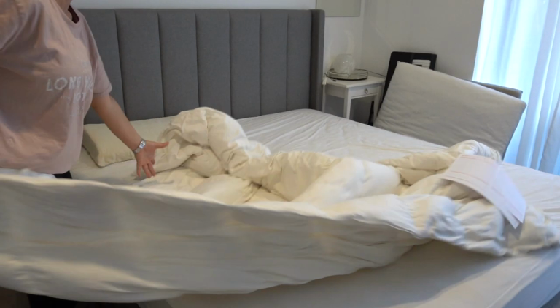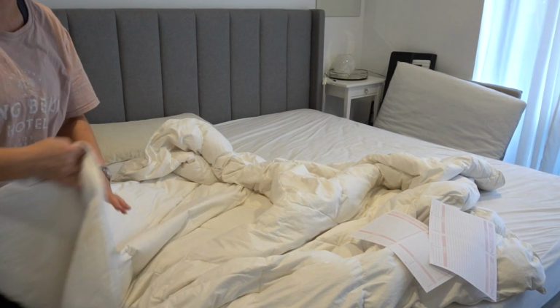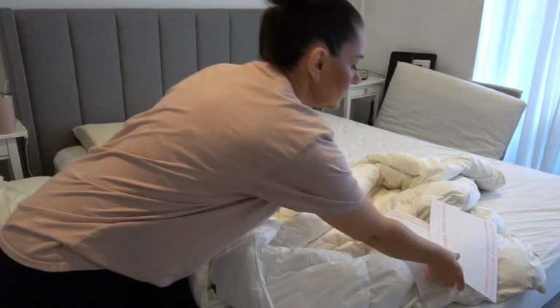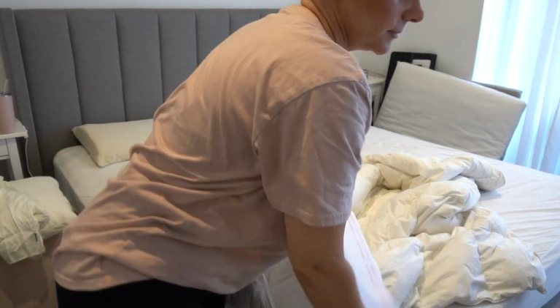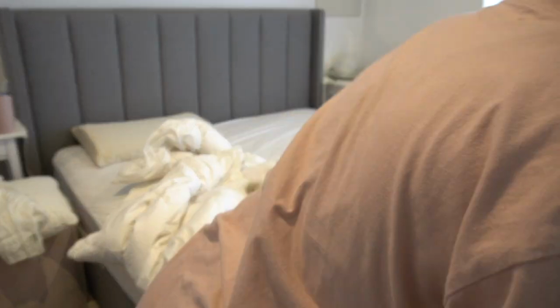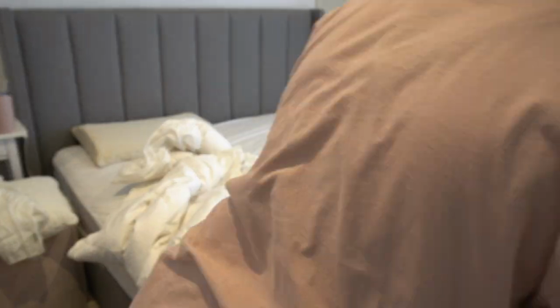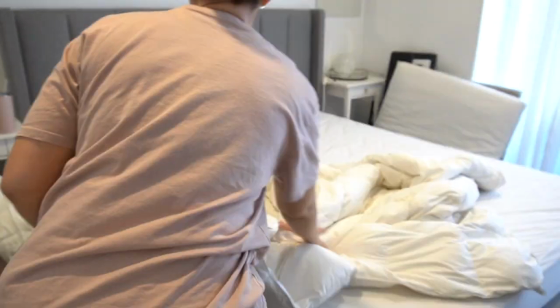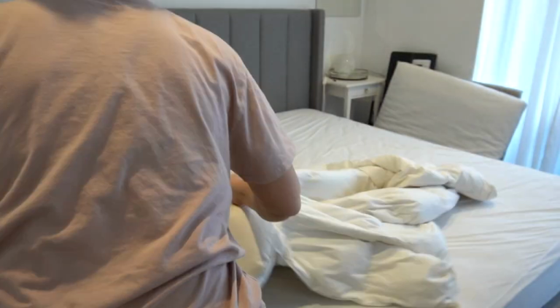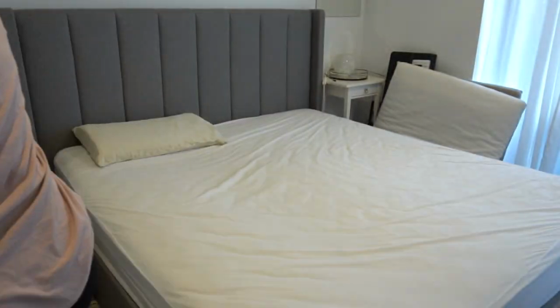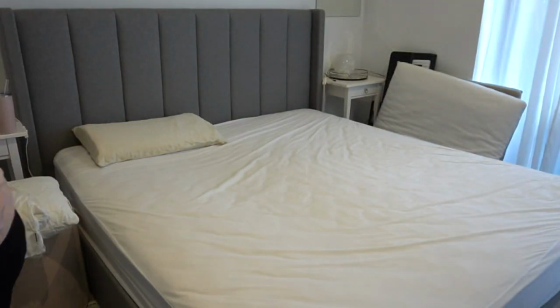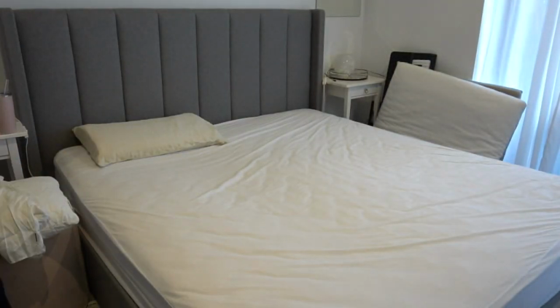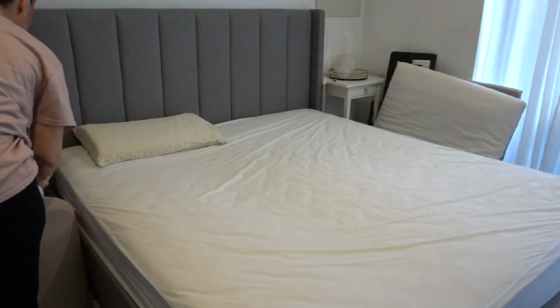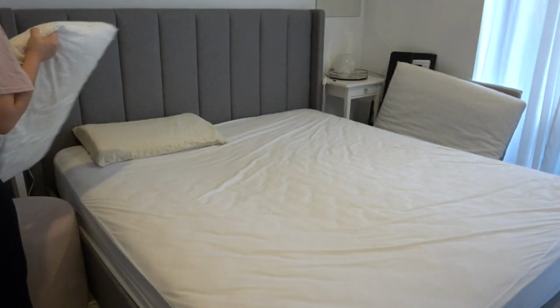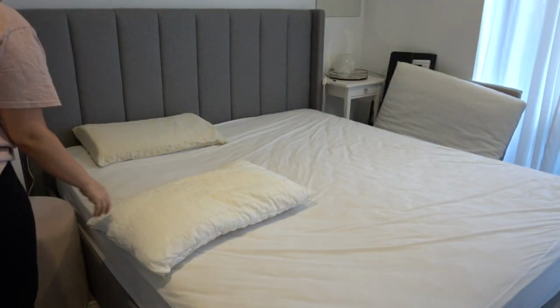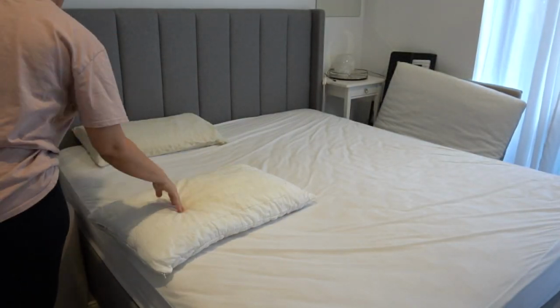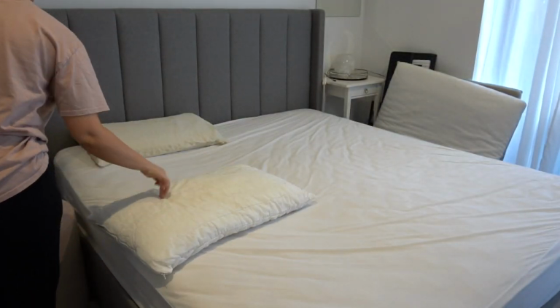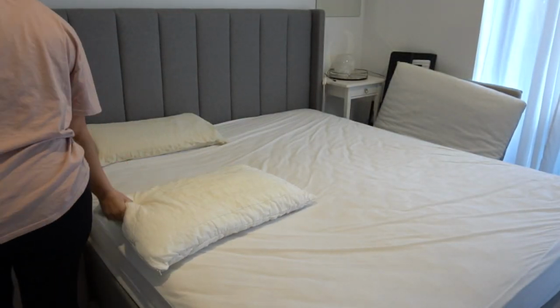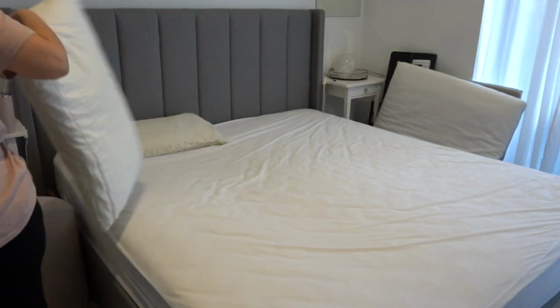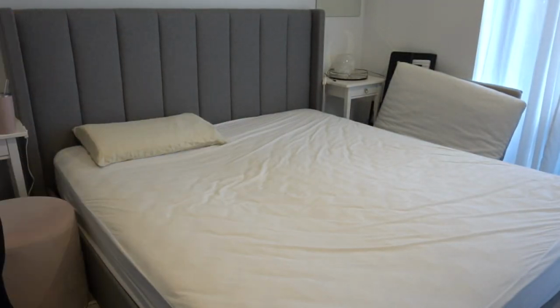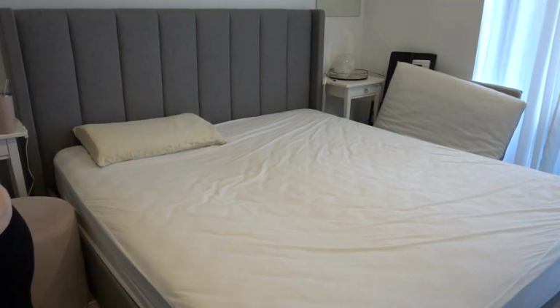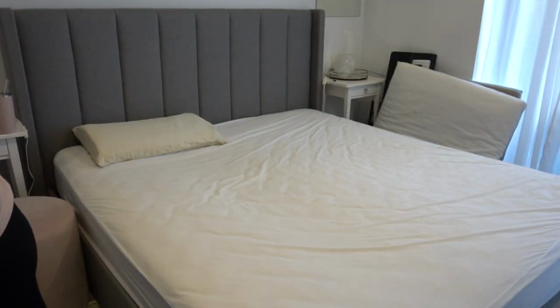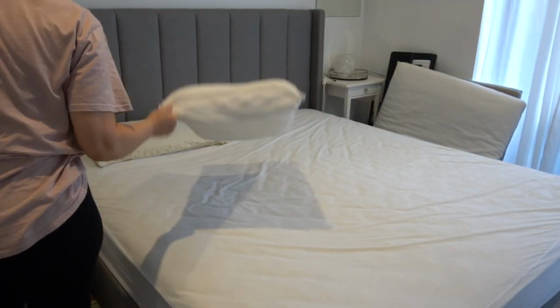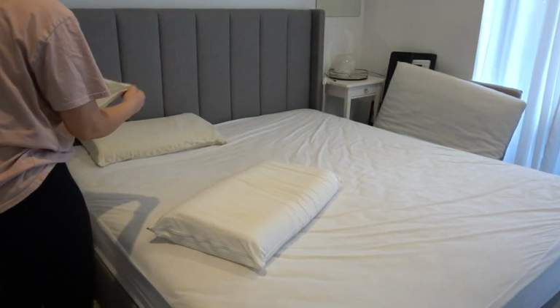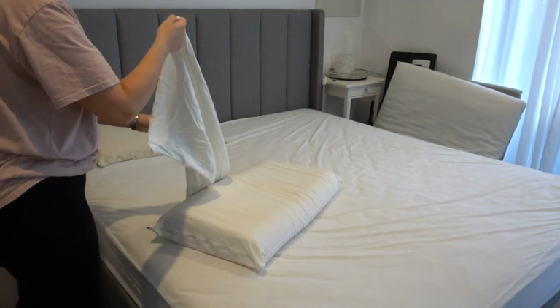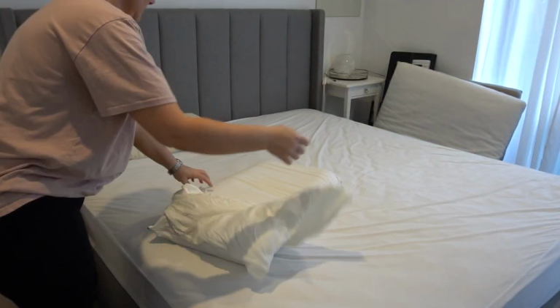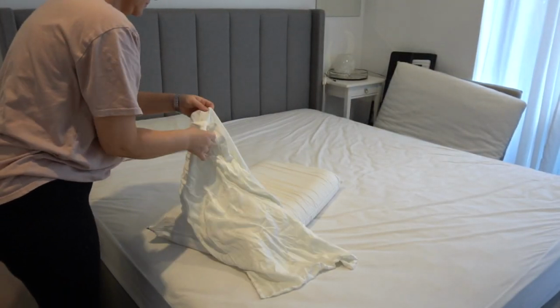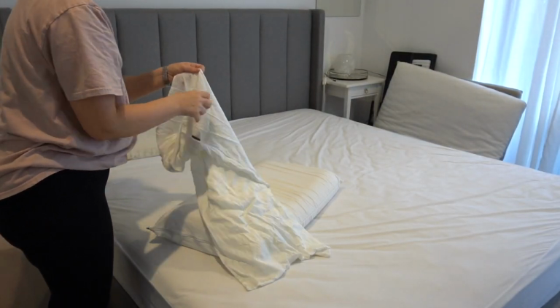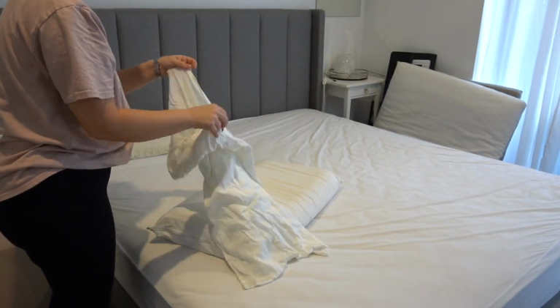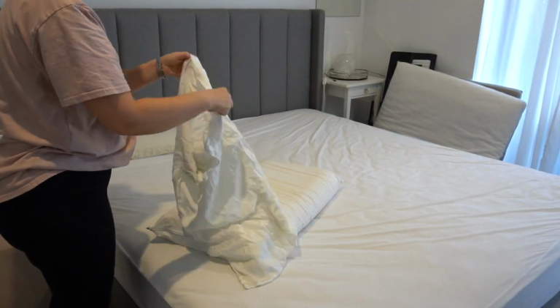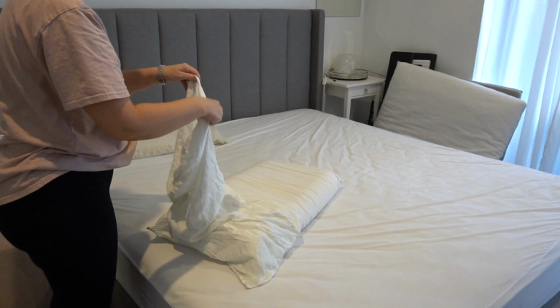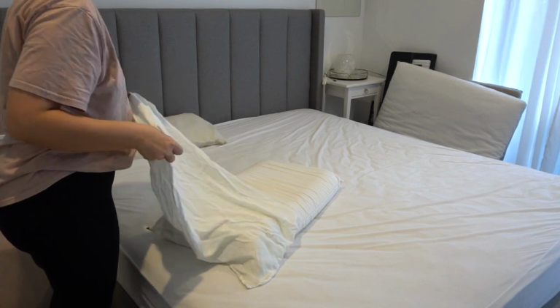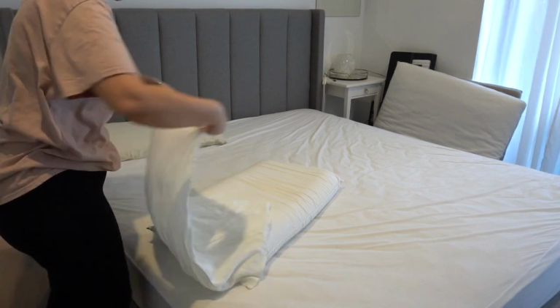Hey everyone, thank you so much for stopping by my channel and hanging out with me for another super motivating cleaning video.